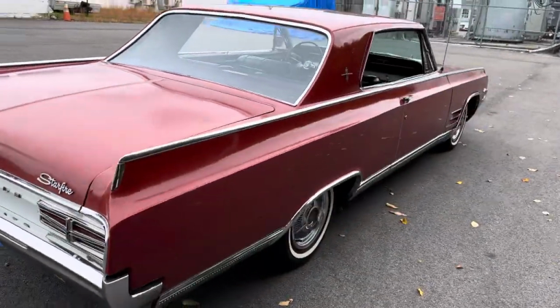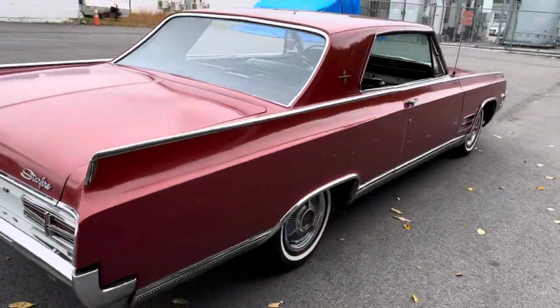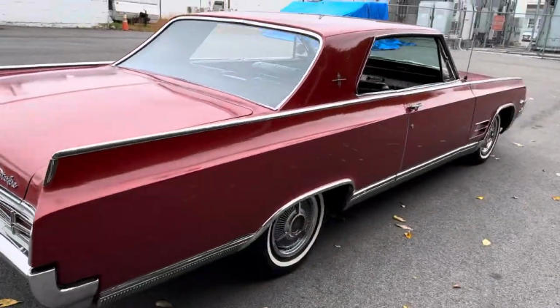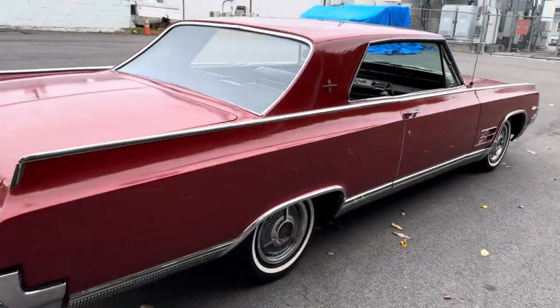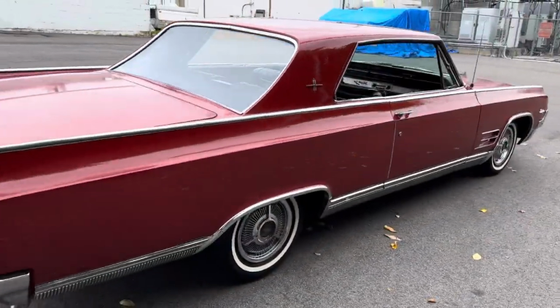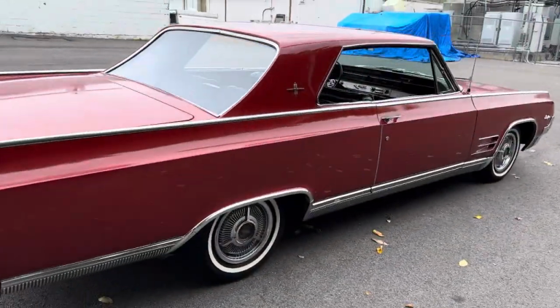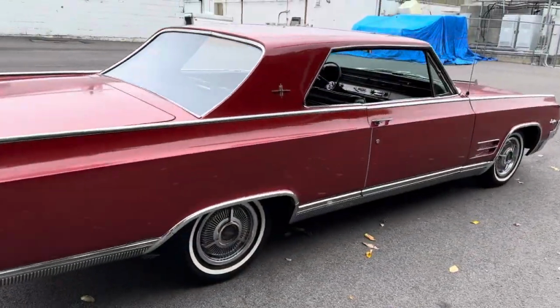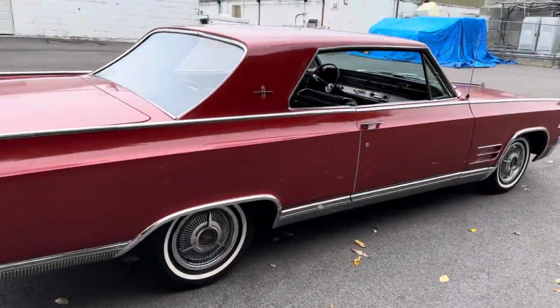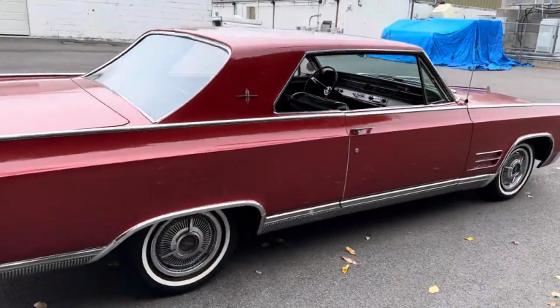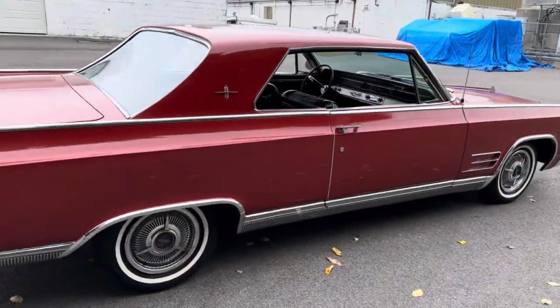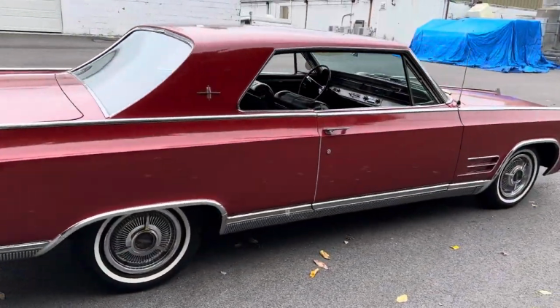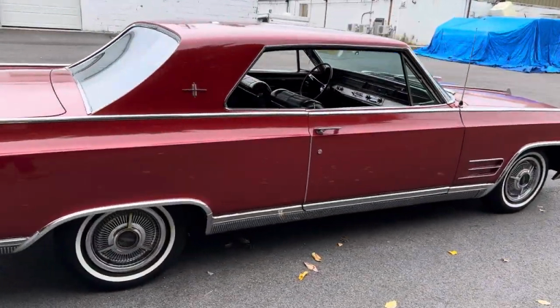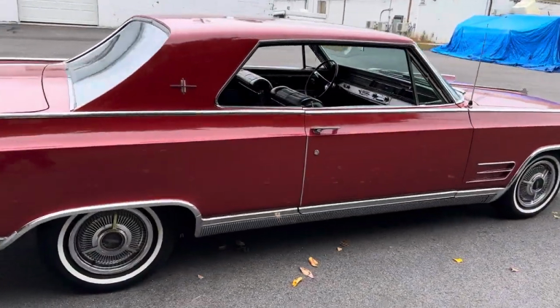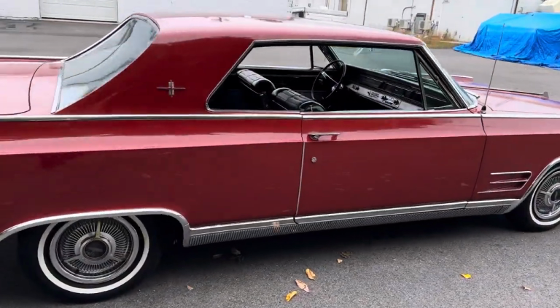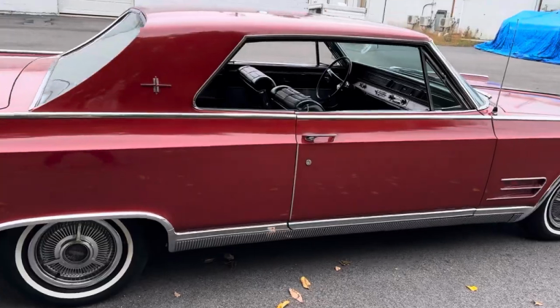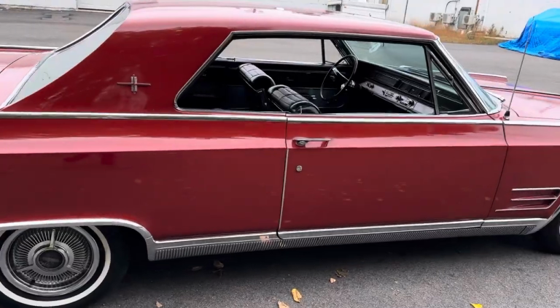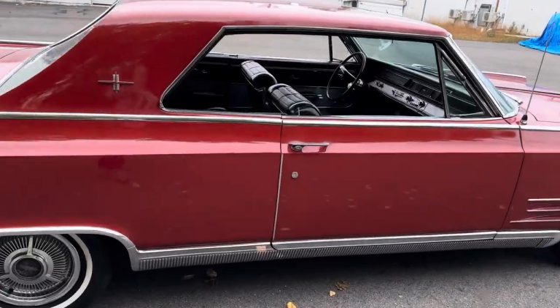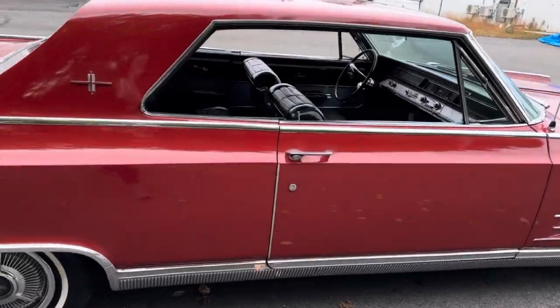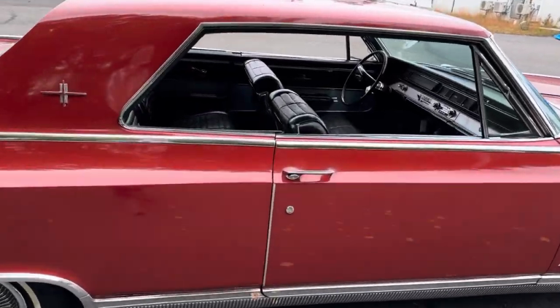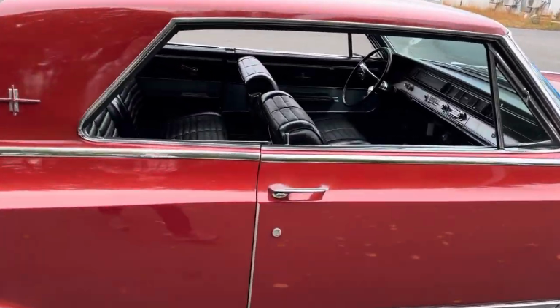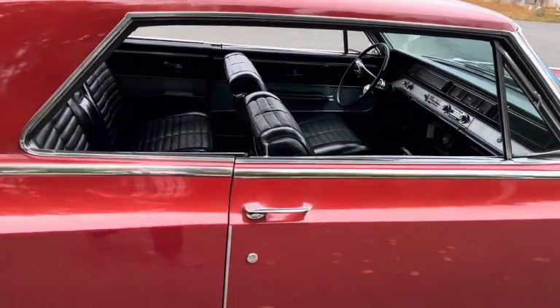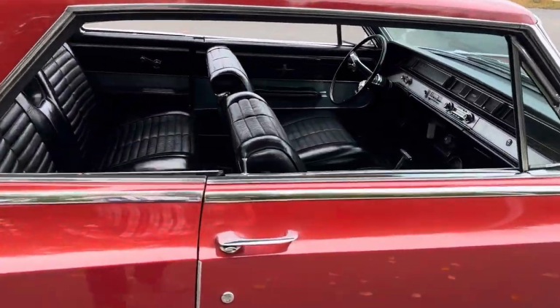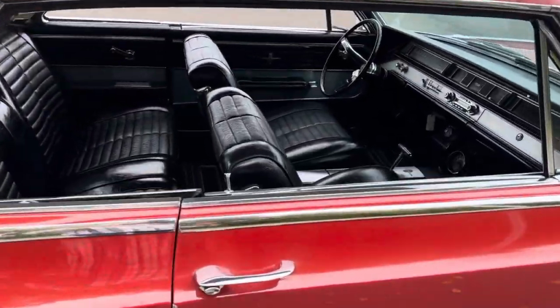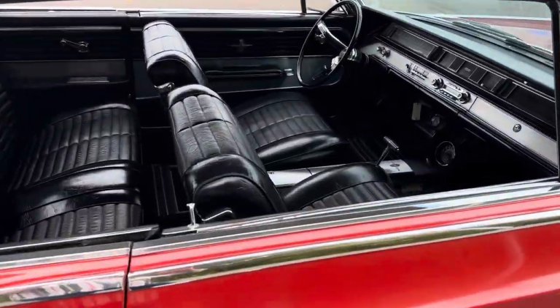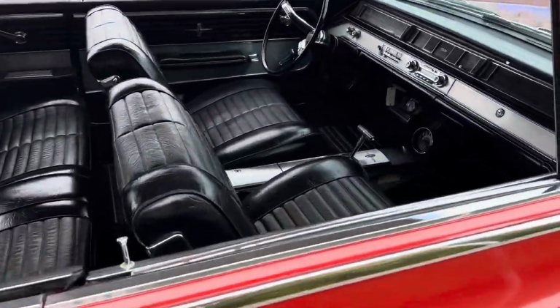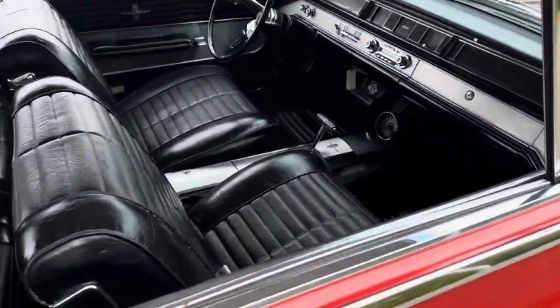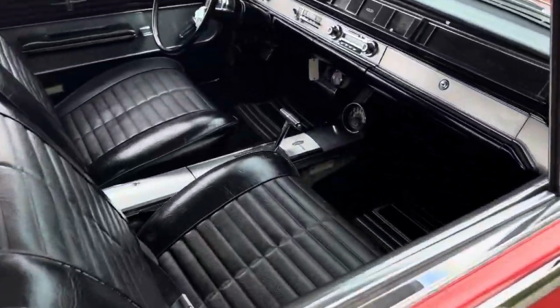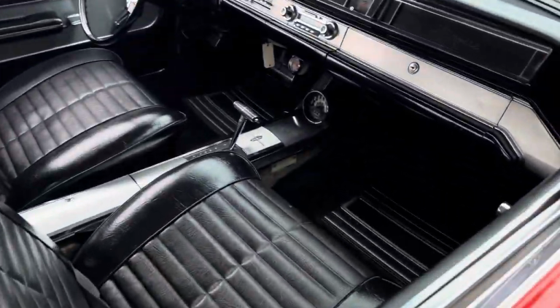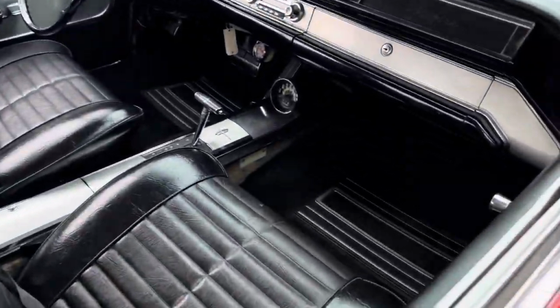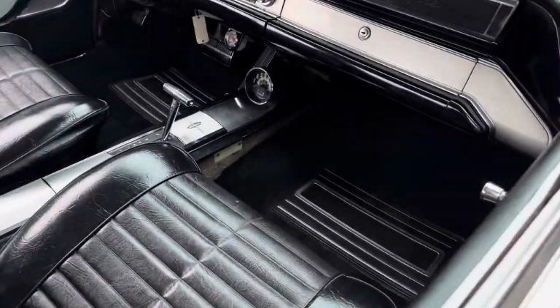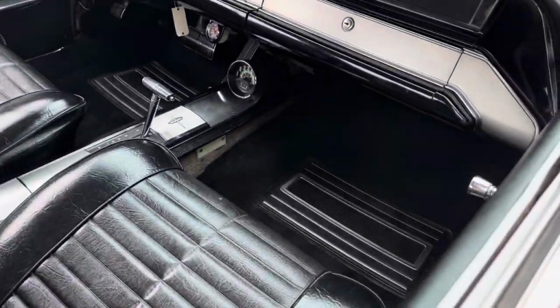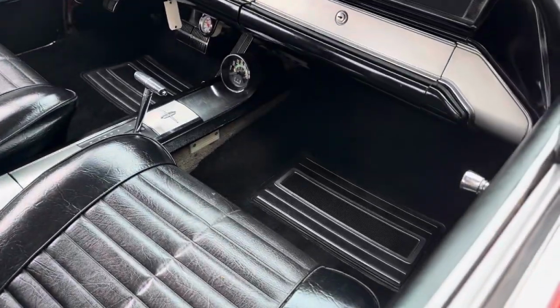This car is completely turnkey and ready to go. There's really nothing the next owner needs to do, except maybe if they want to bring it to another level cosmetically — completely up to you.